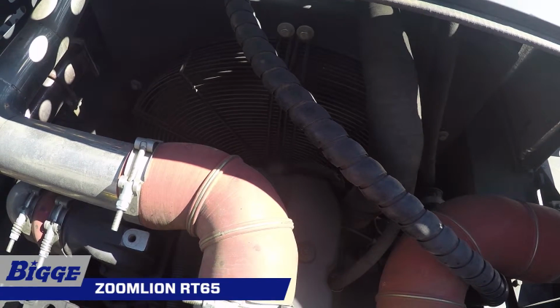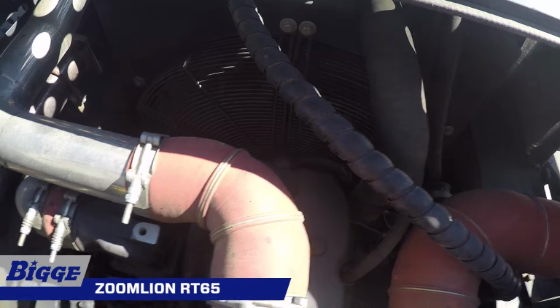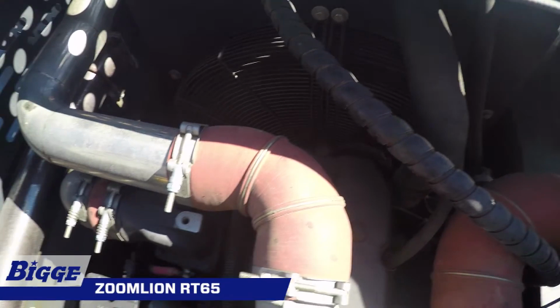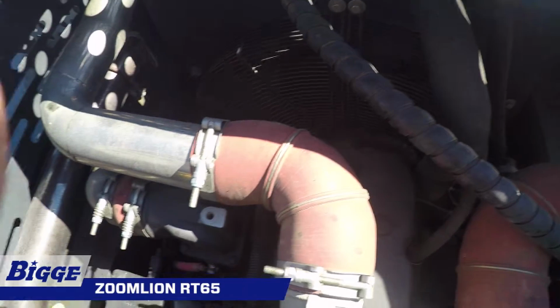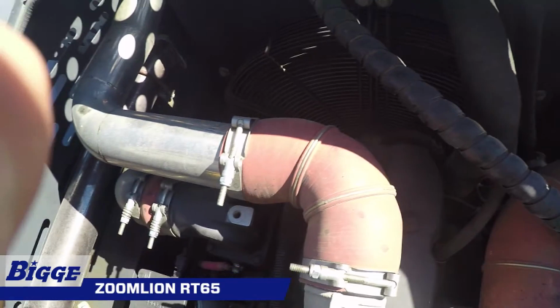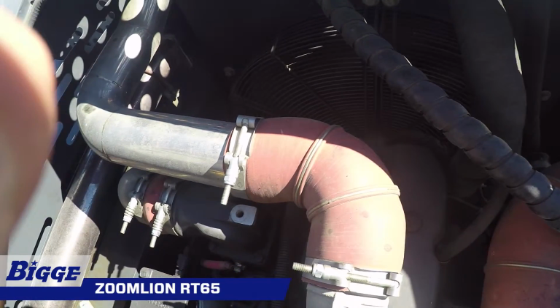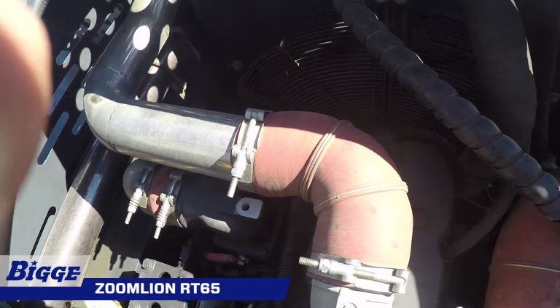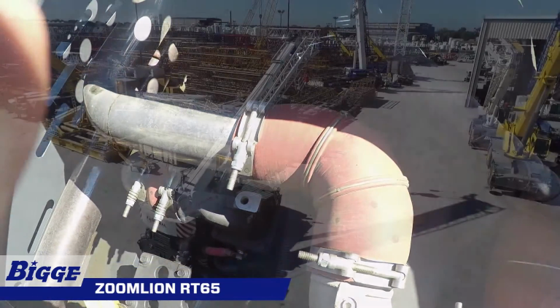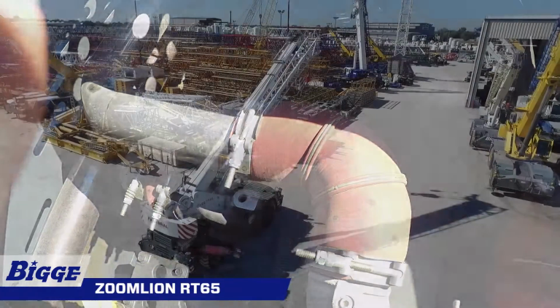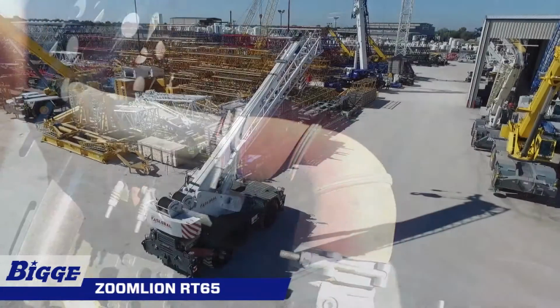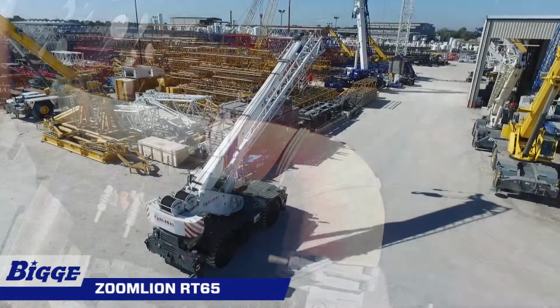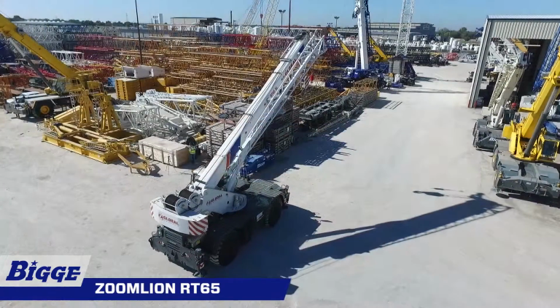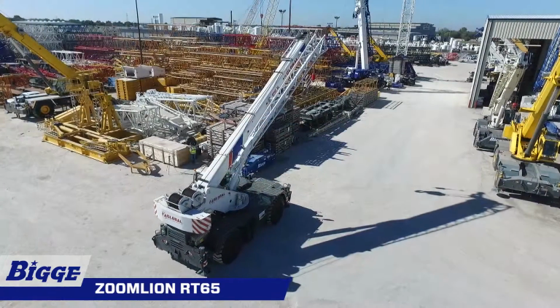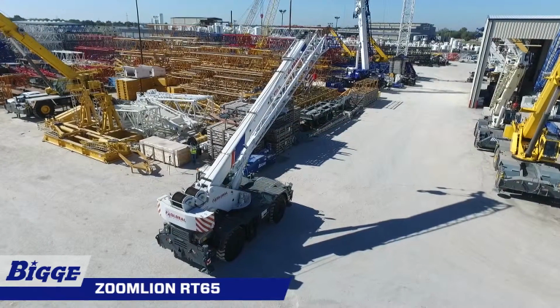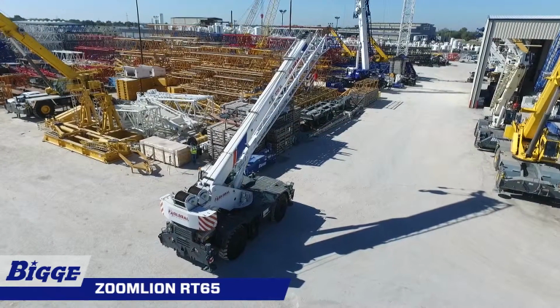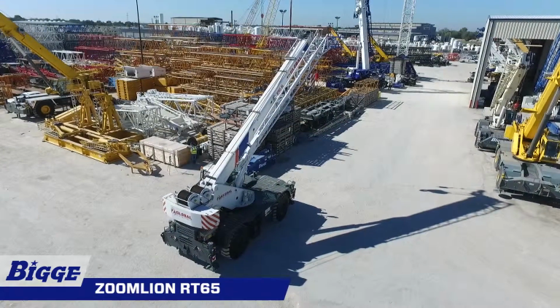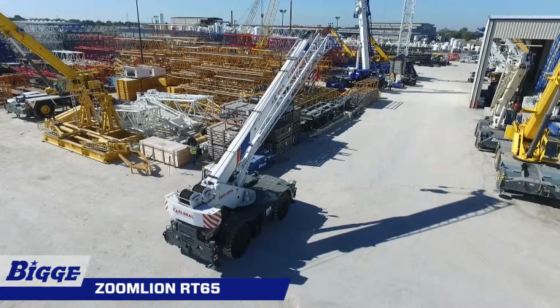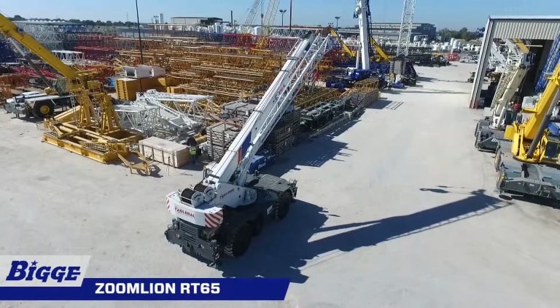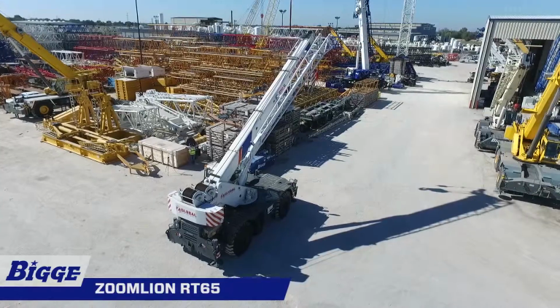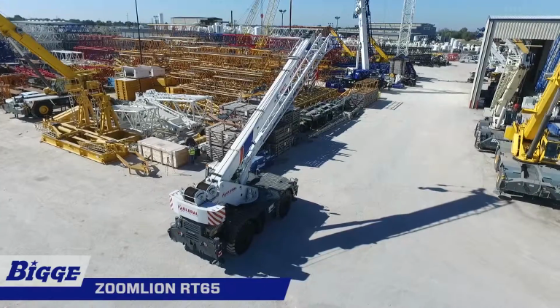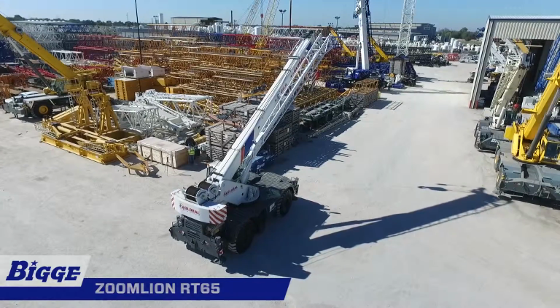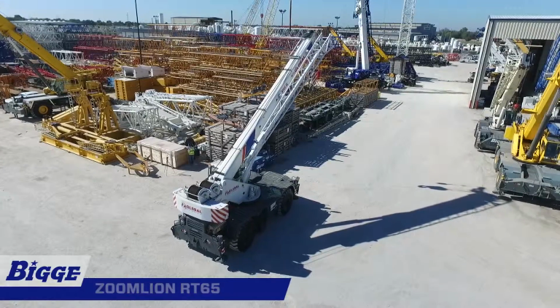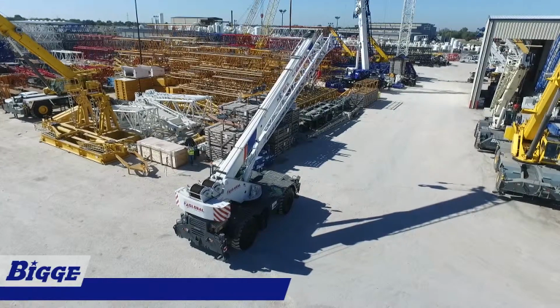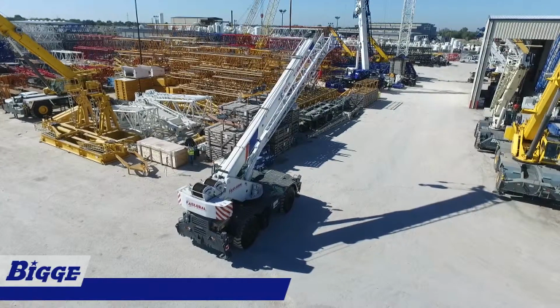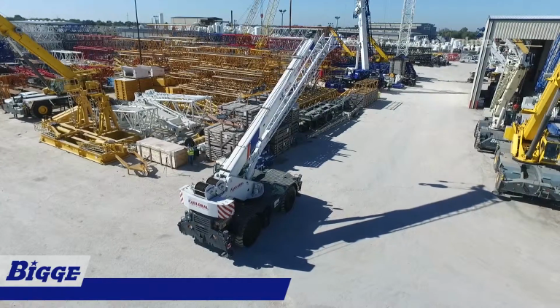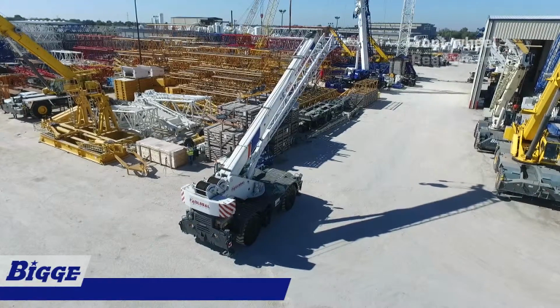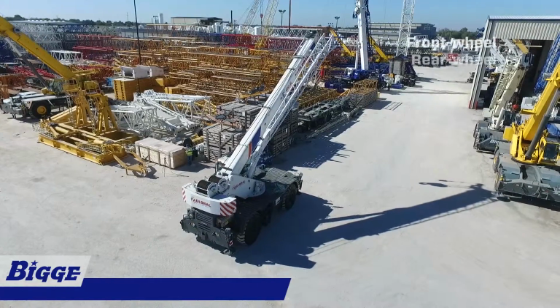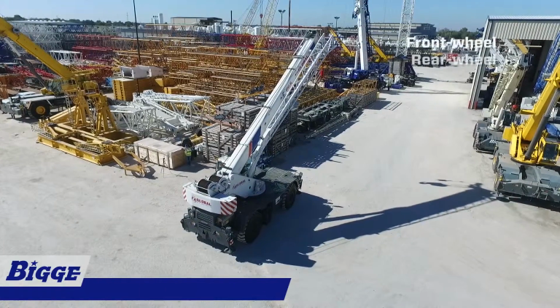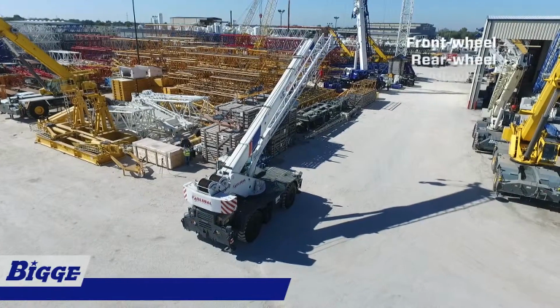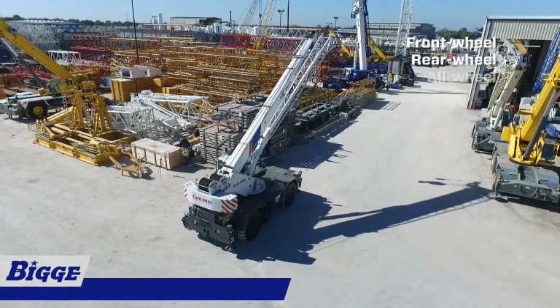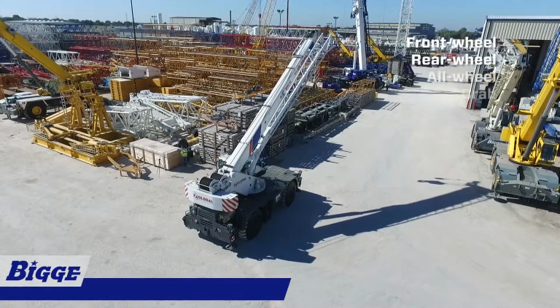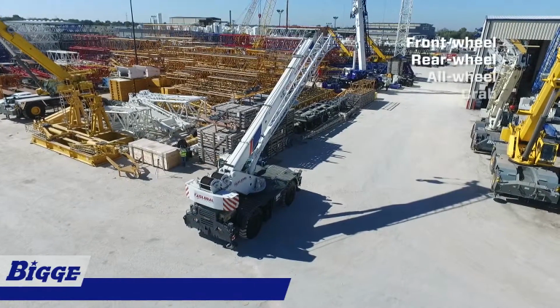The power steering of the RT65 provides four independent modes: front wheel, rear wheel, all wheel, and crab.